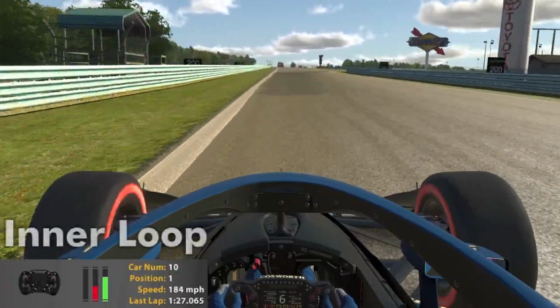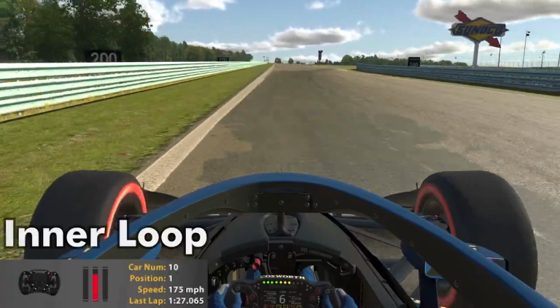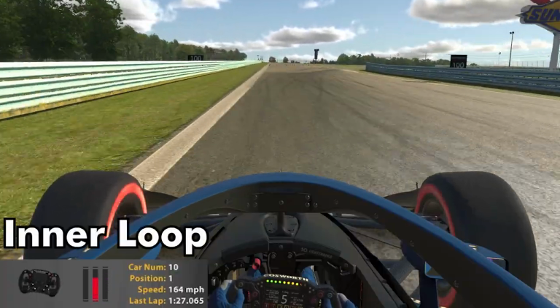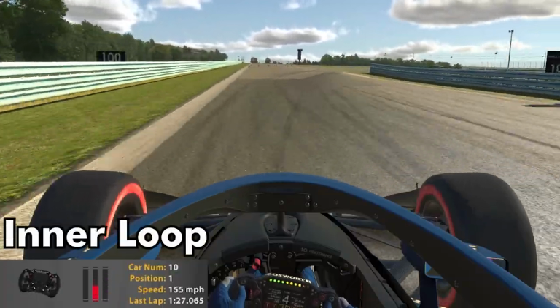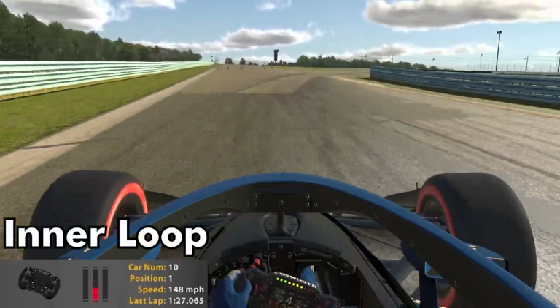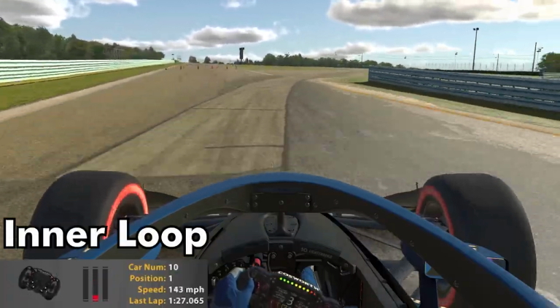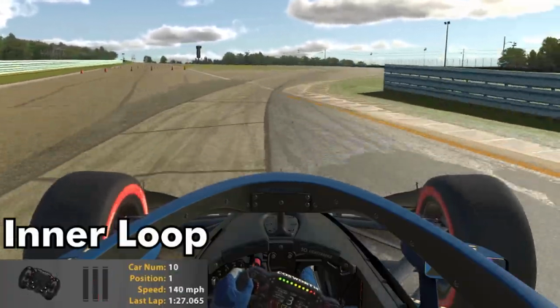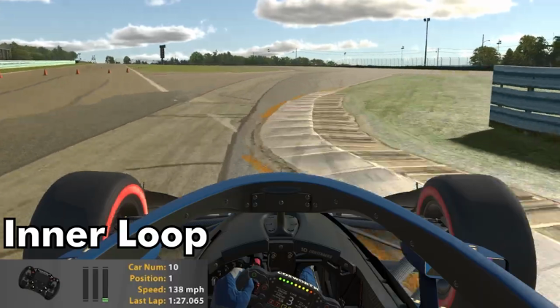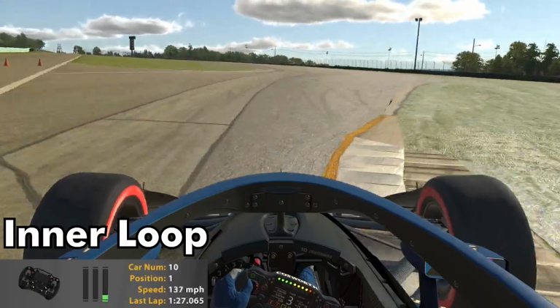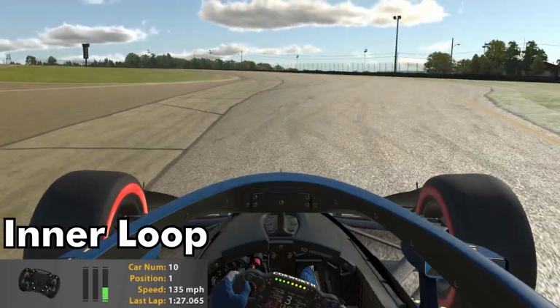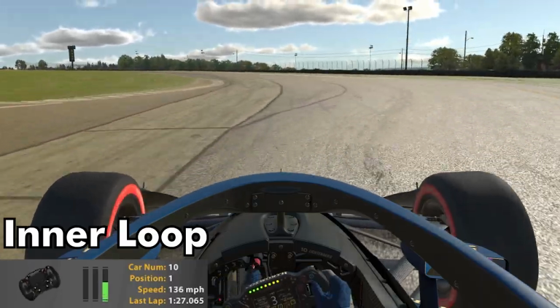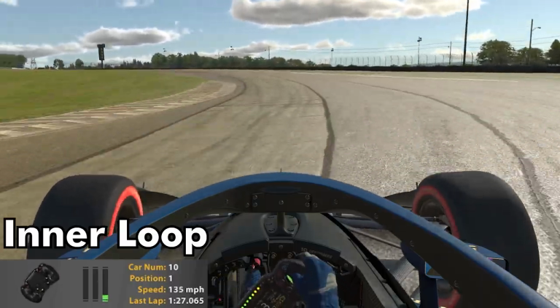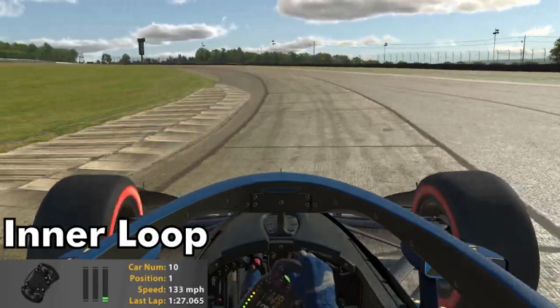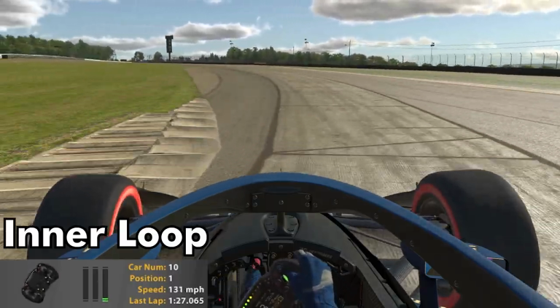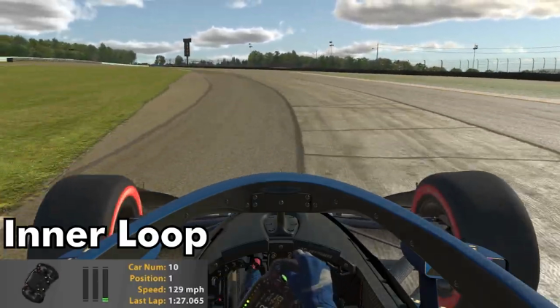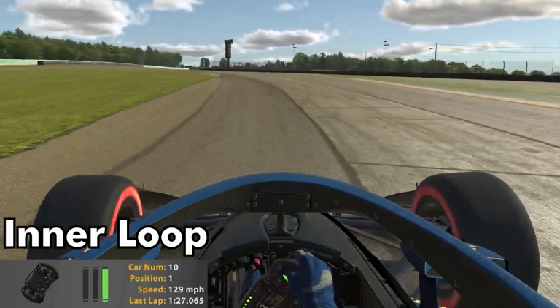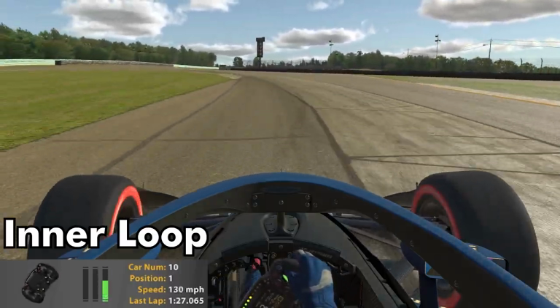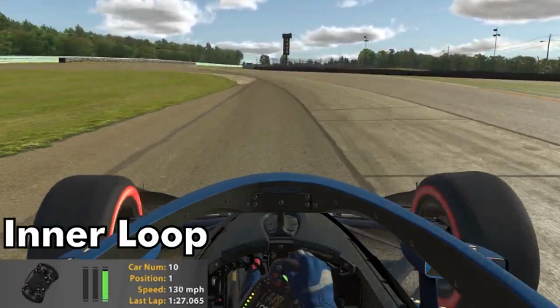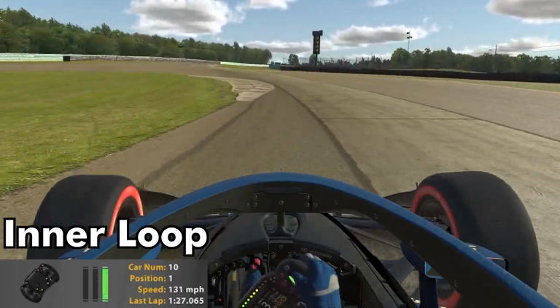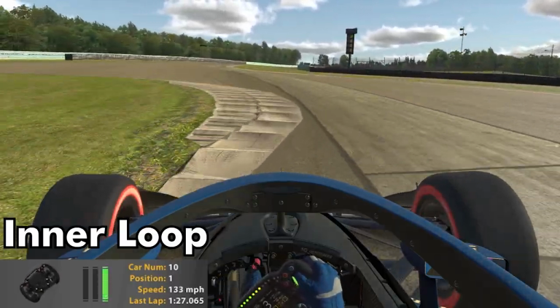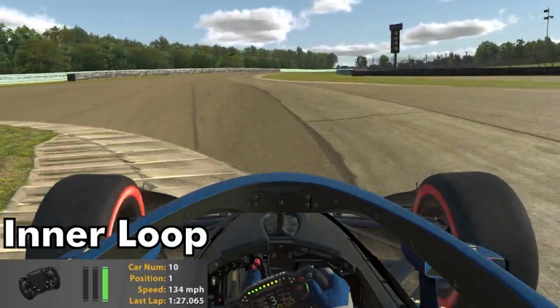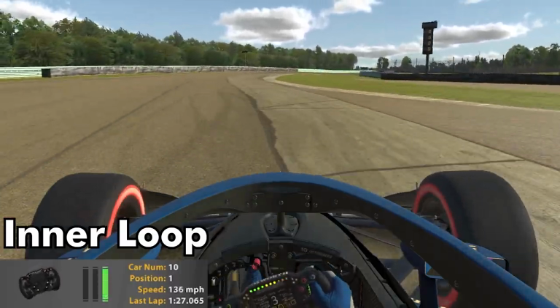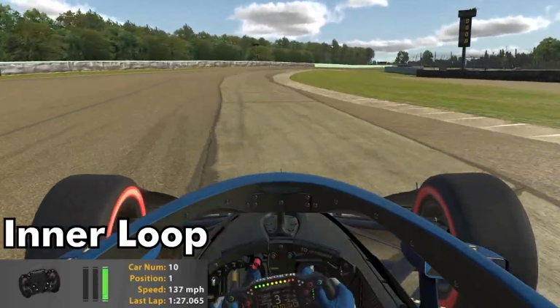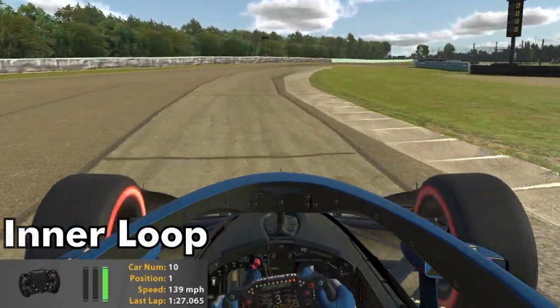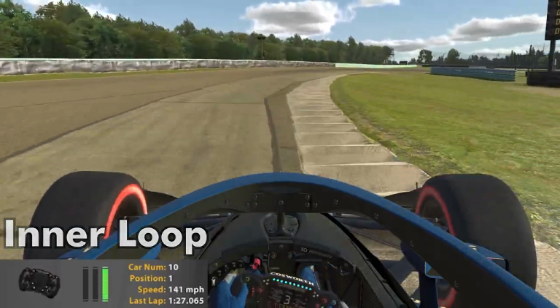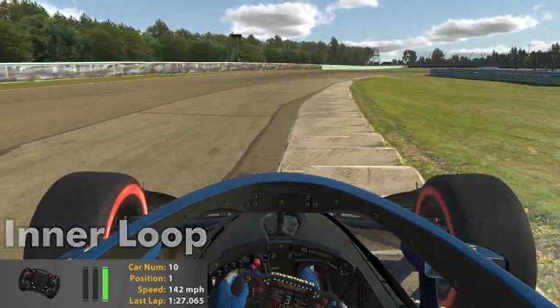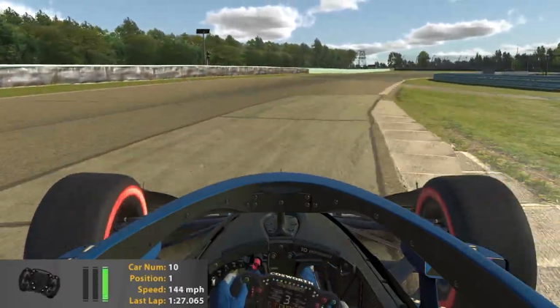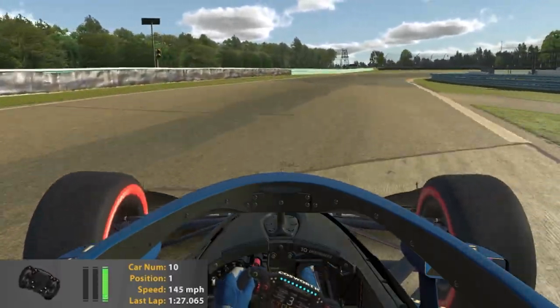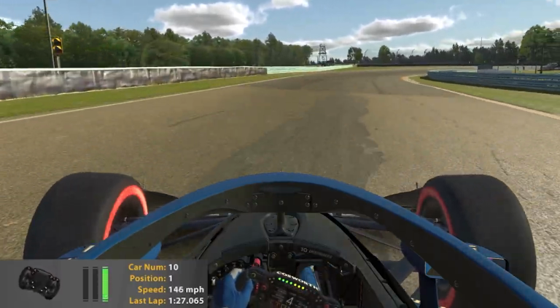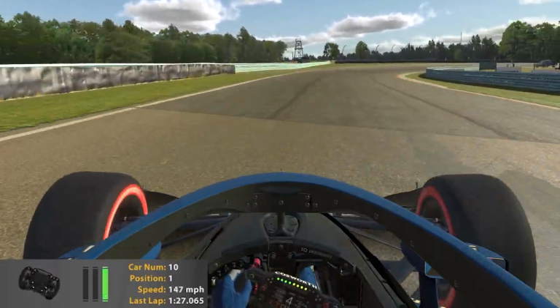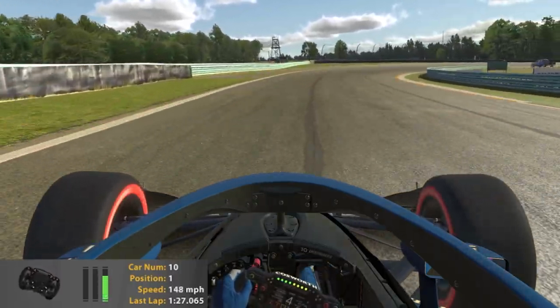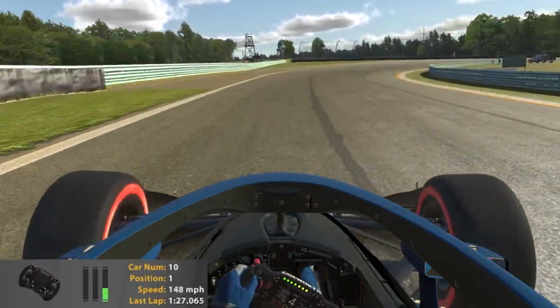Towards the inner loop, also called the bus stop, this is a part of the track where you can gain a lot of time if you really hustle the car through.